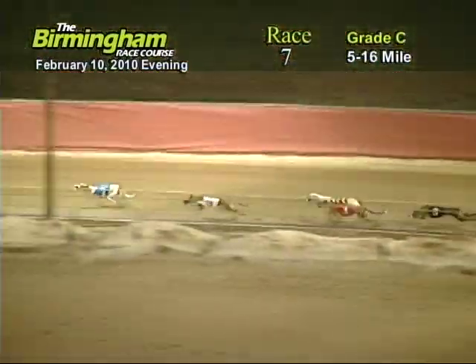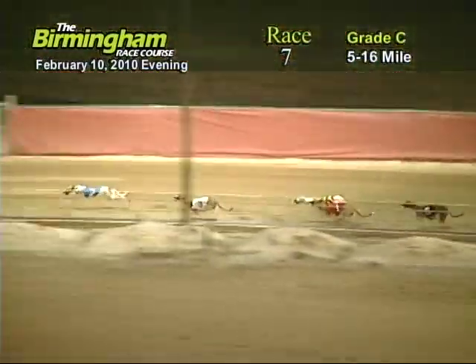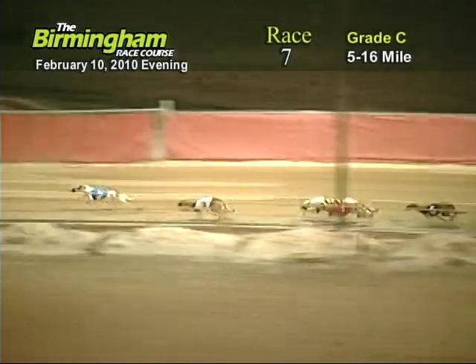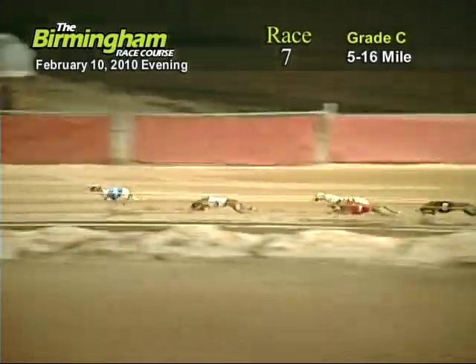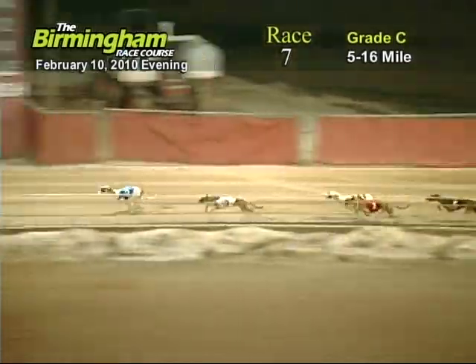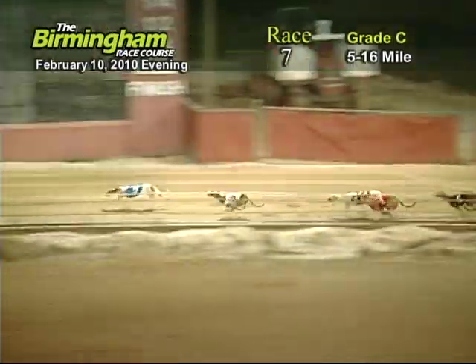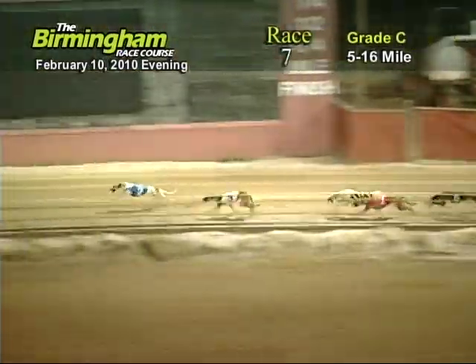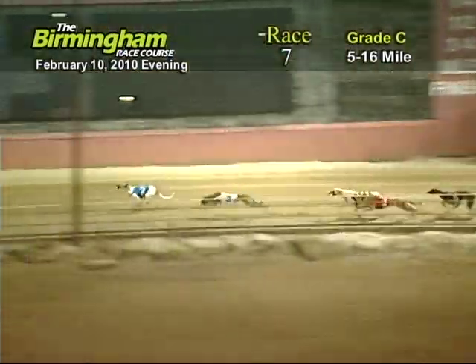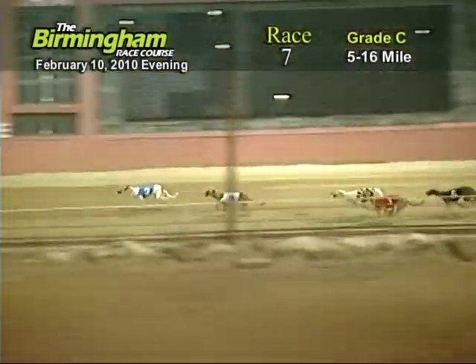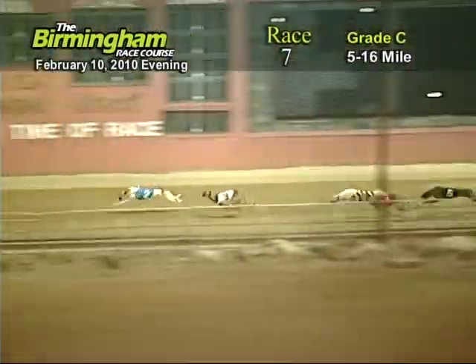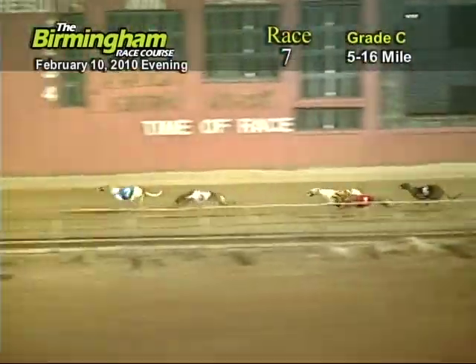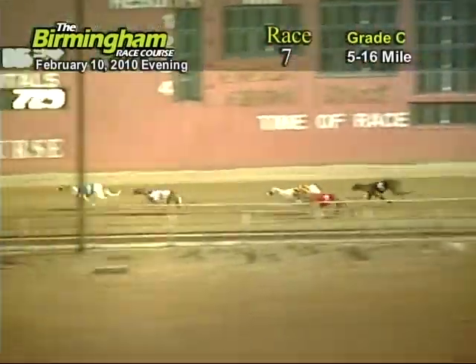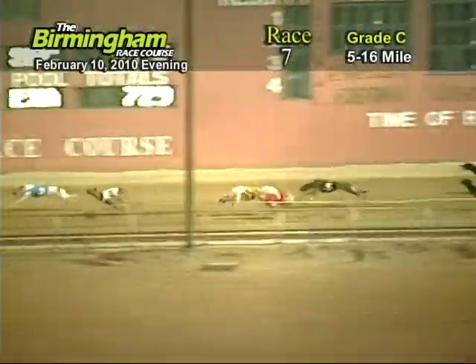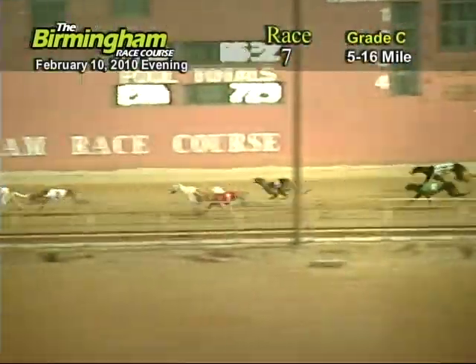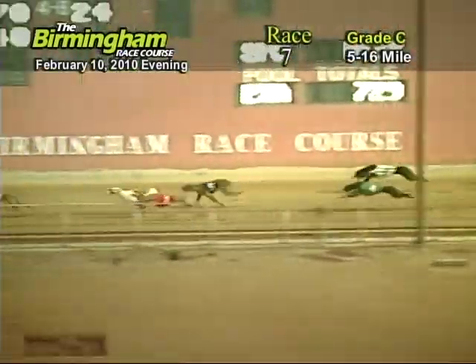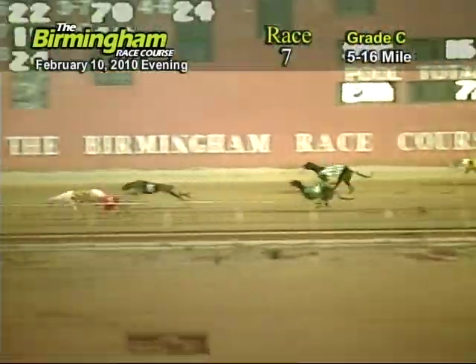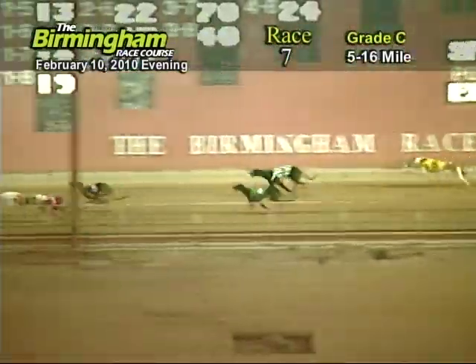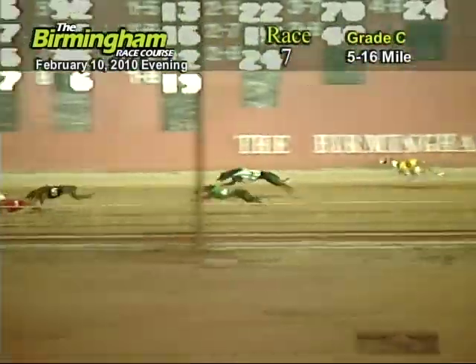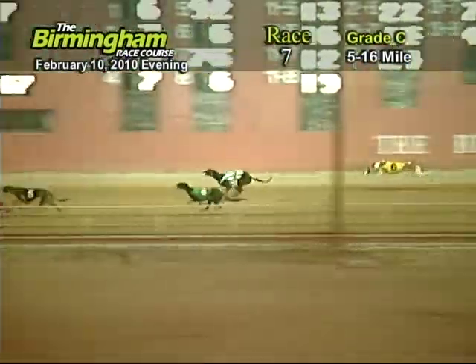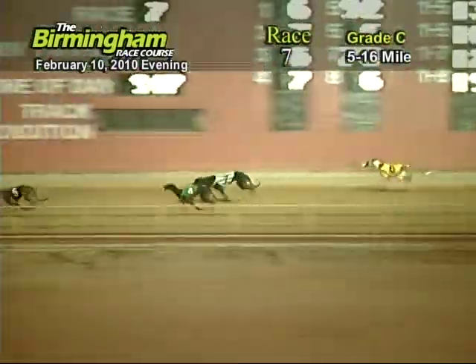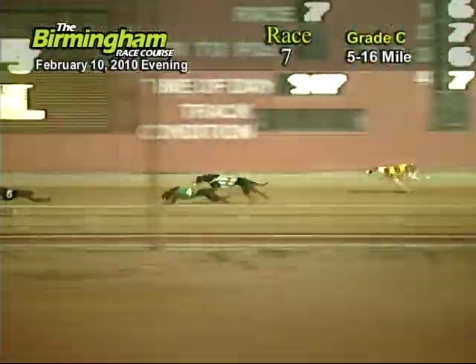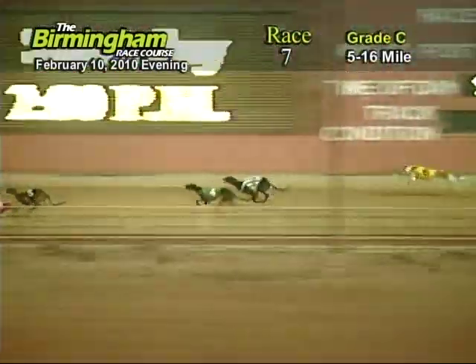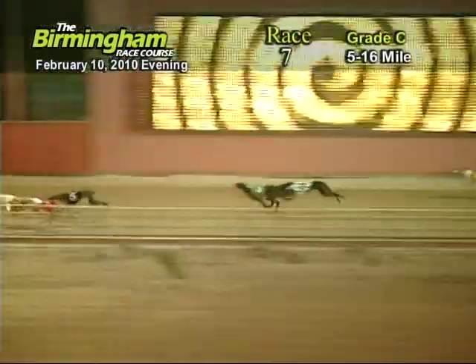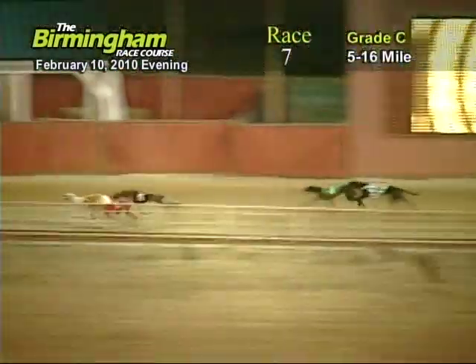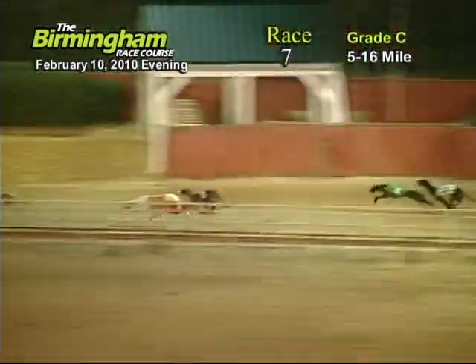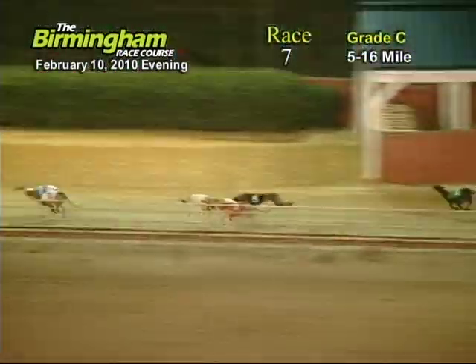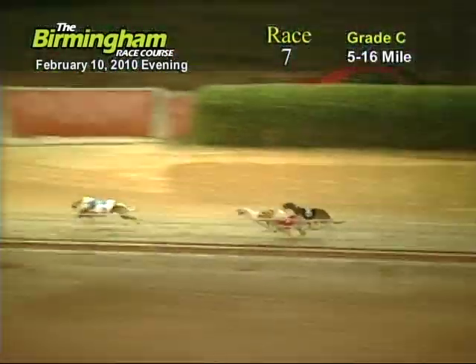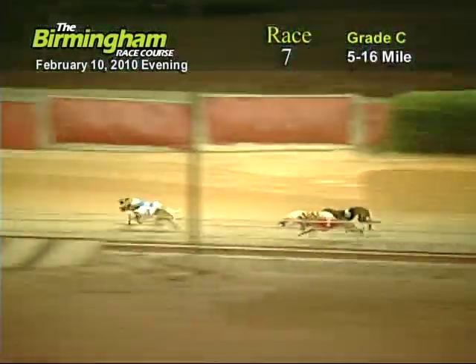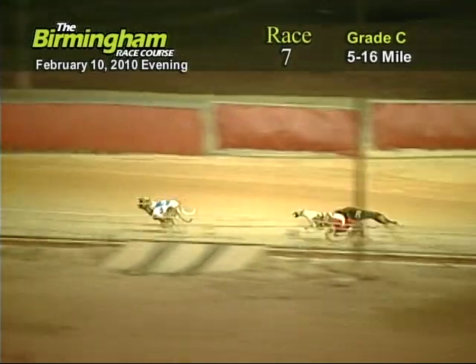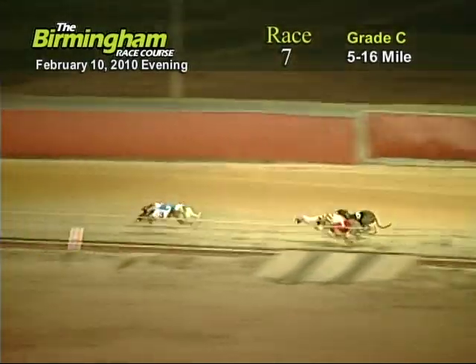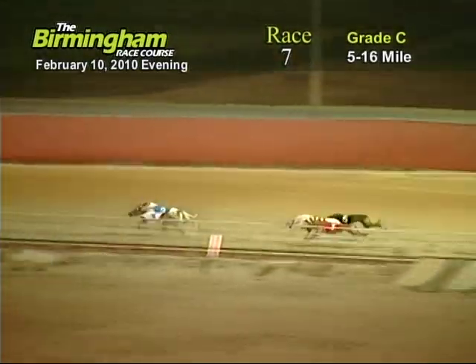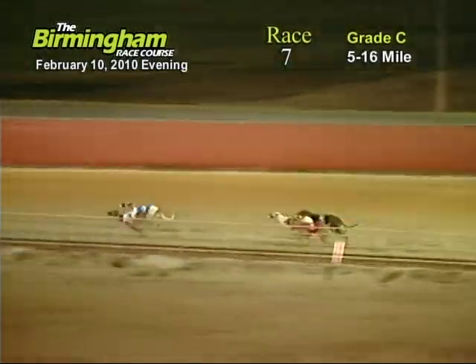As they go down the back stretch, it's number two holding on to the lead from the three, eight, one, five, four, seven, and six.